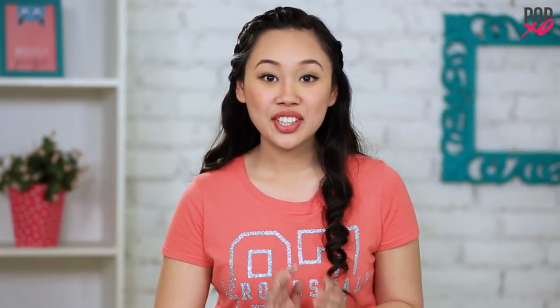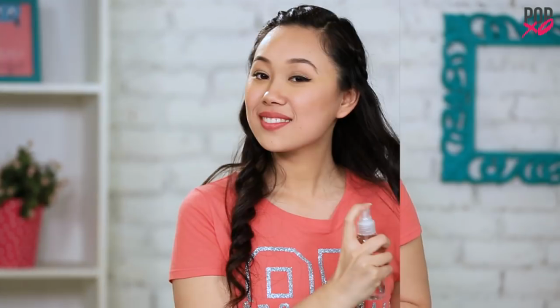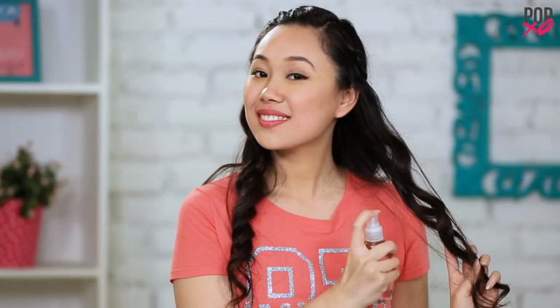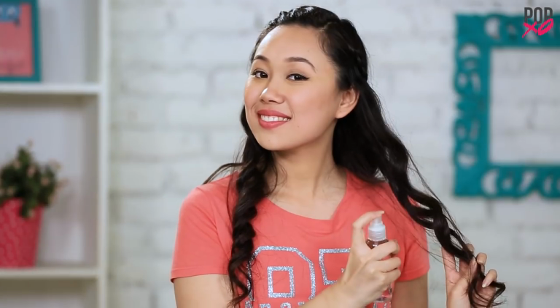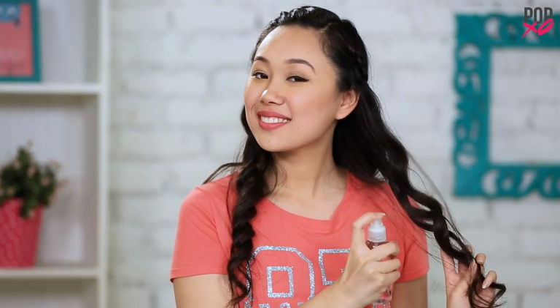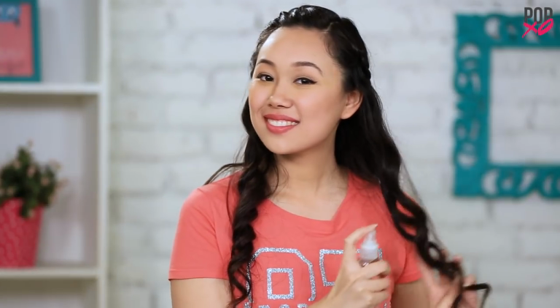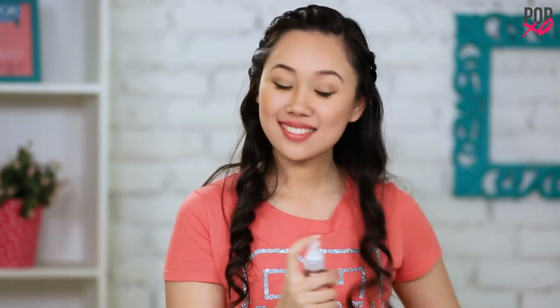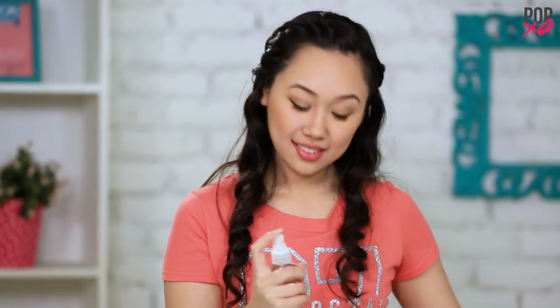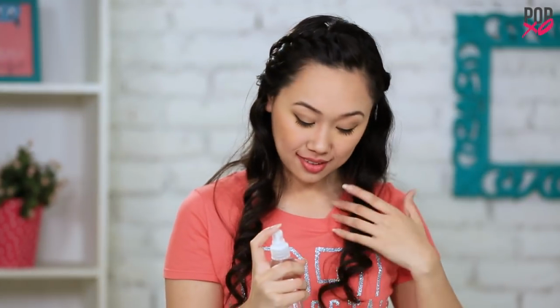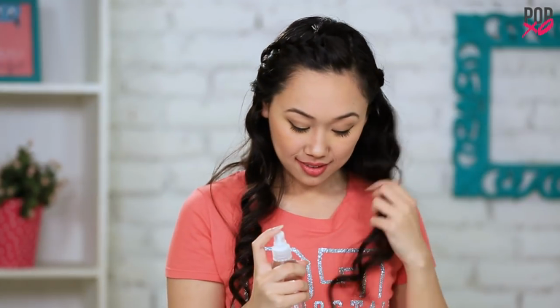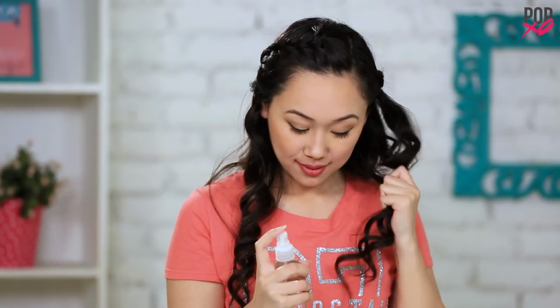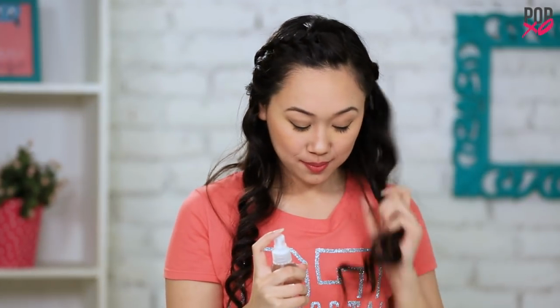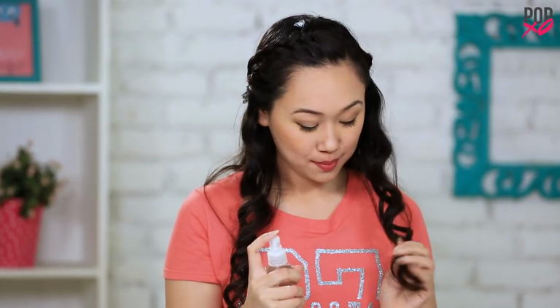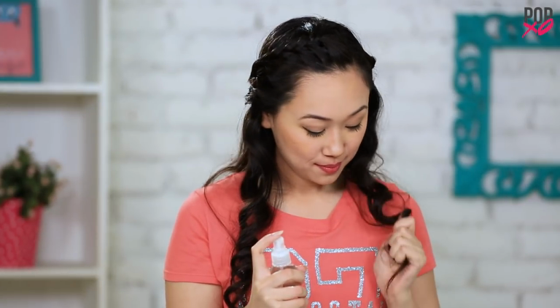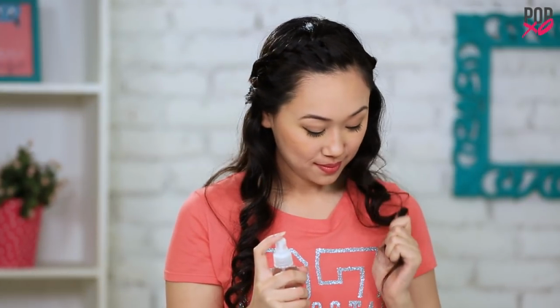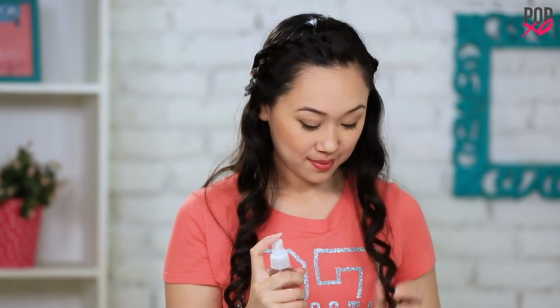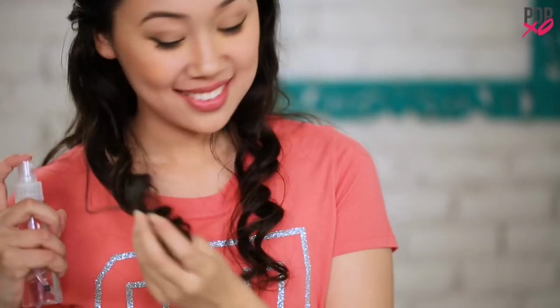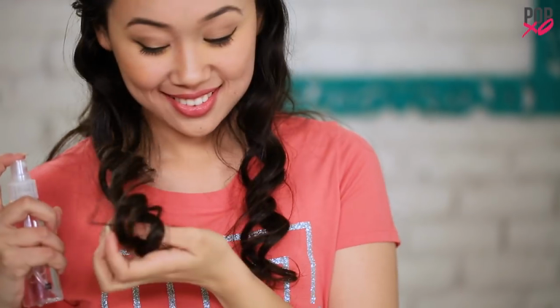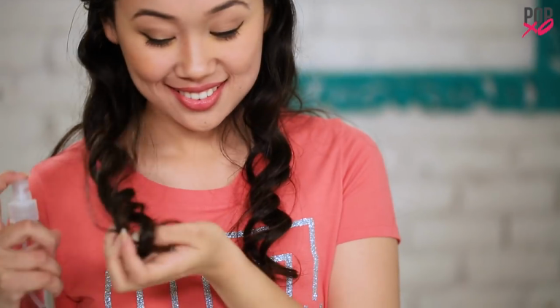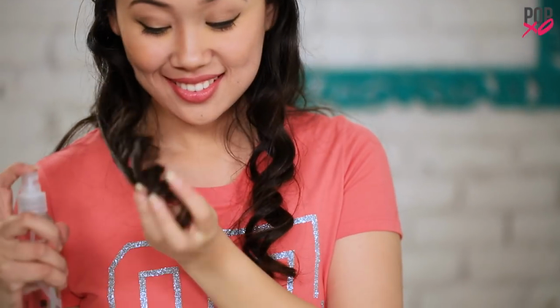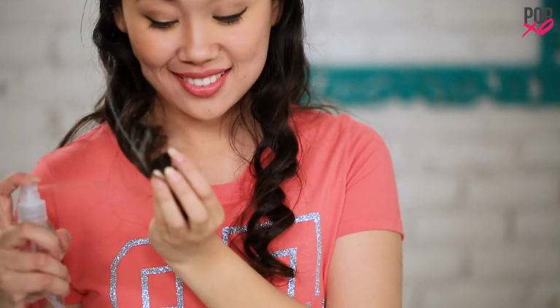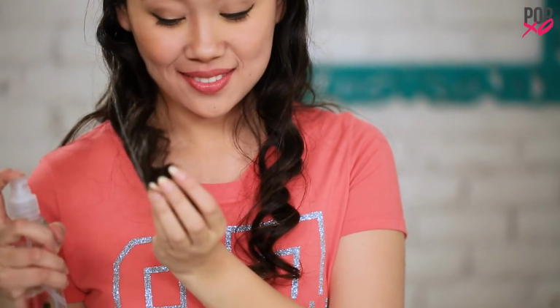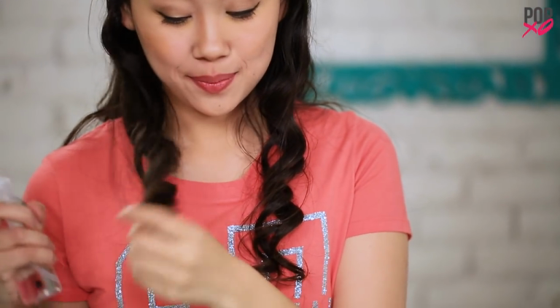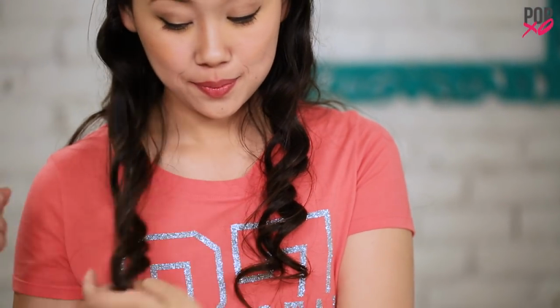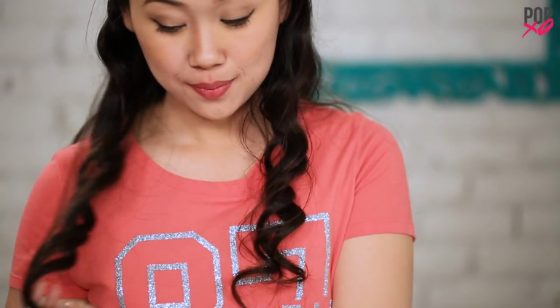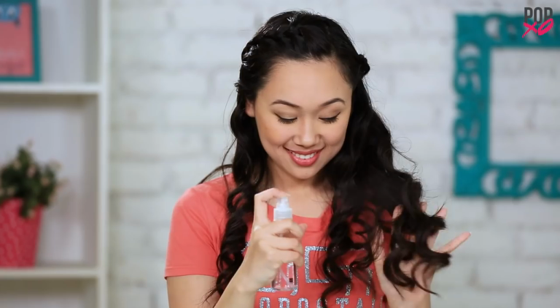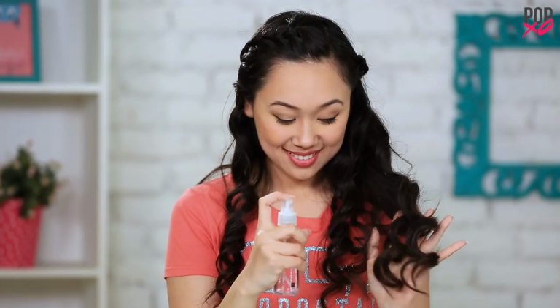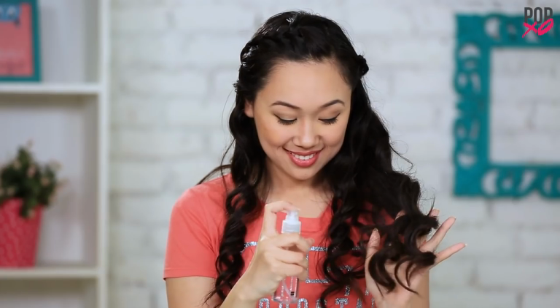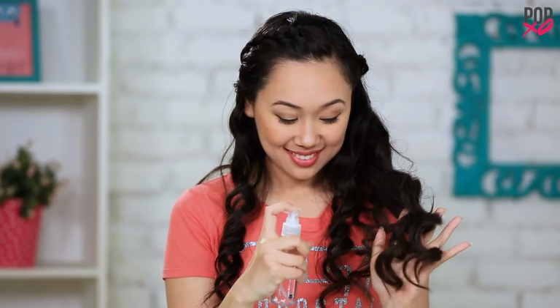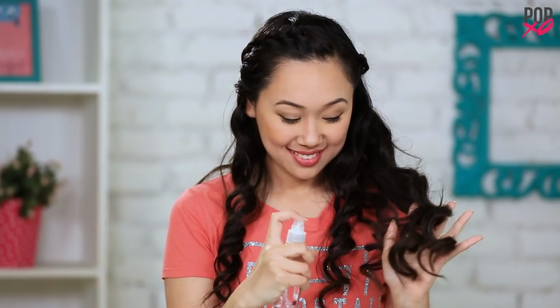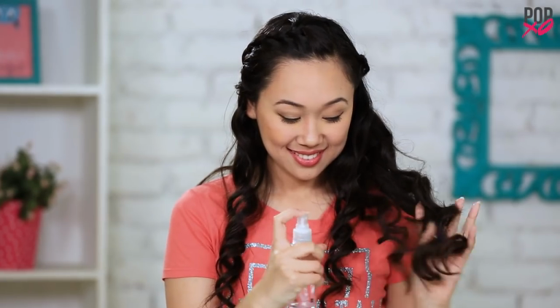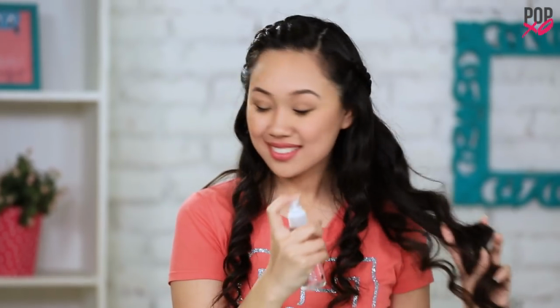The correct way to apply hairspray is to divide your hair into sections, work your way through each section, let it set, and you're done.